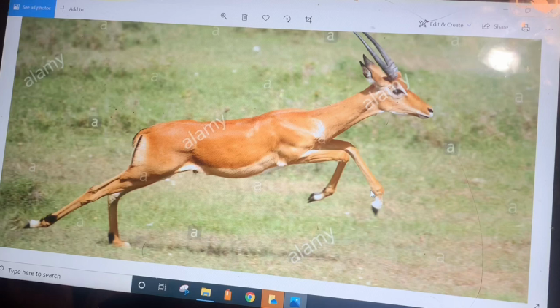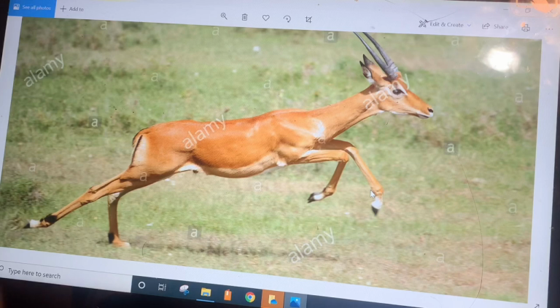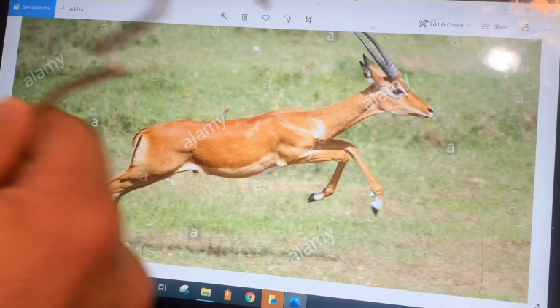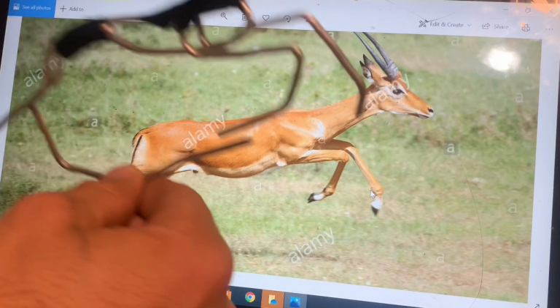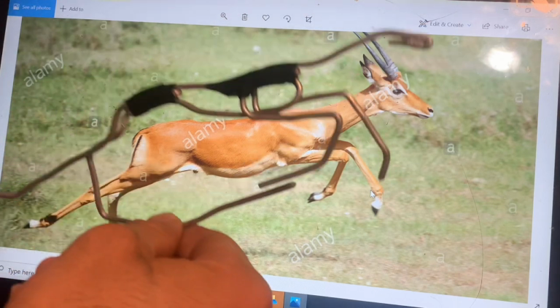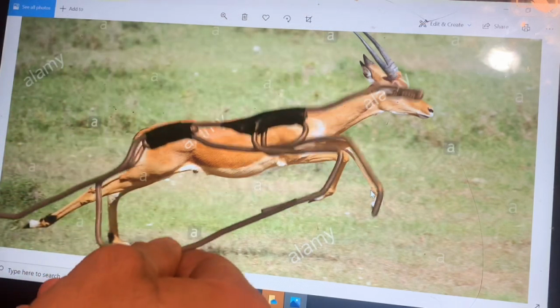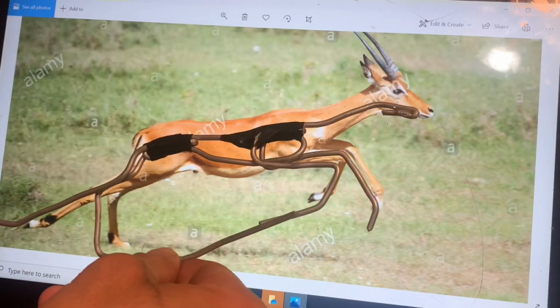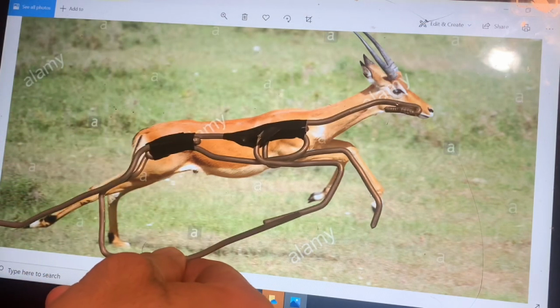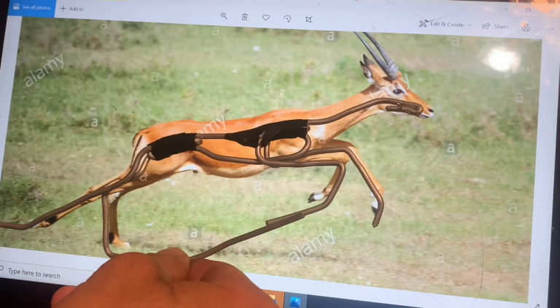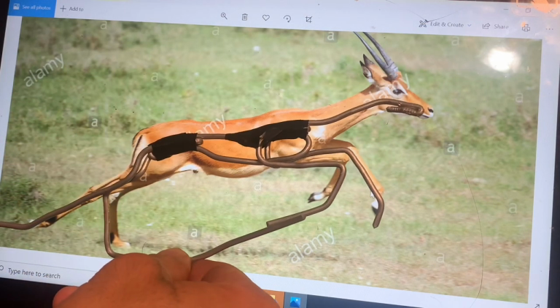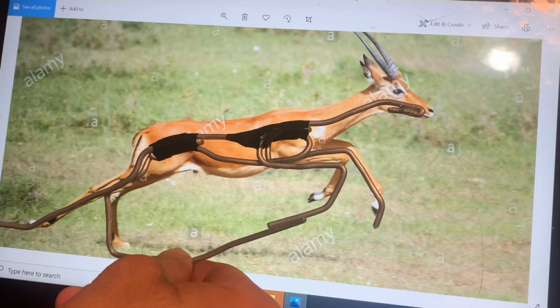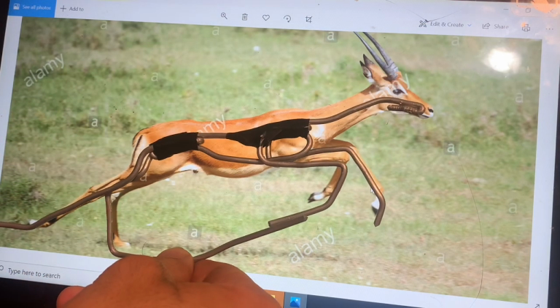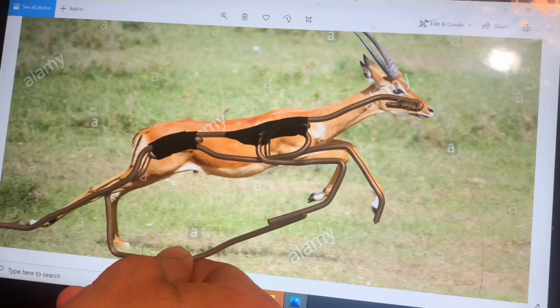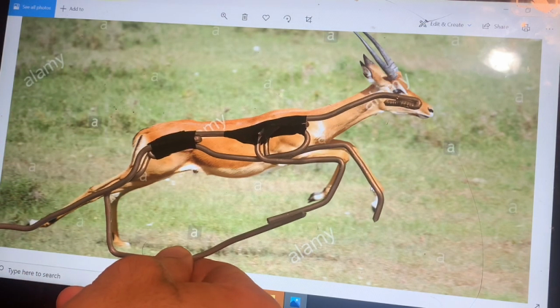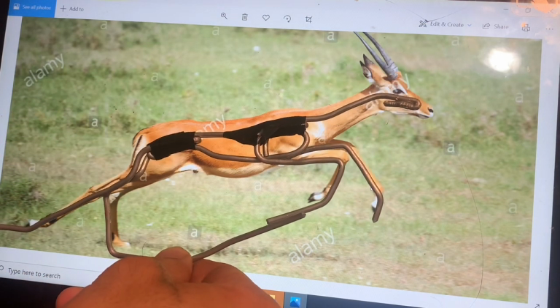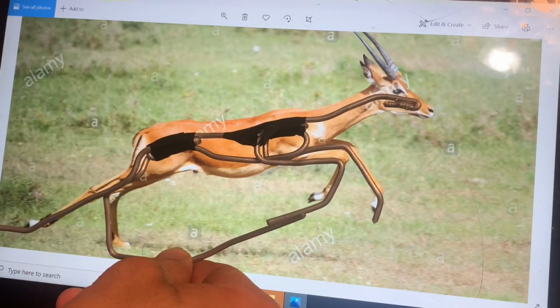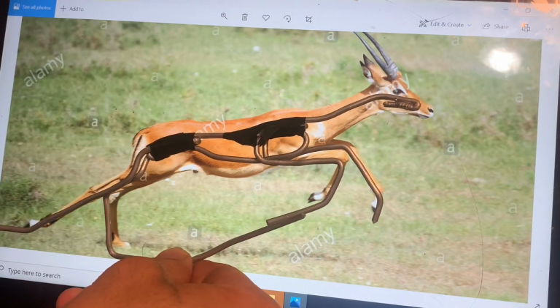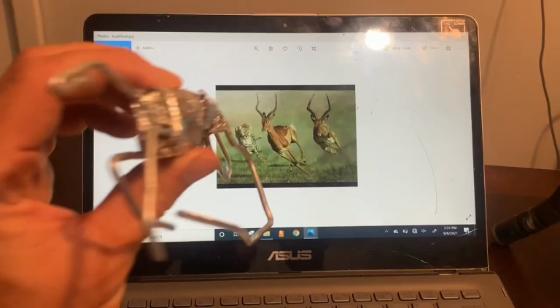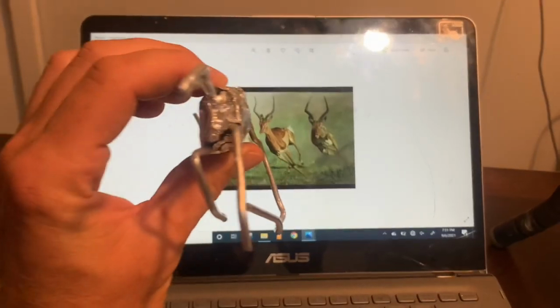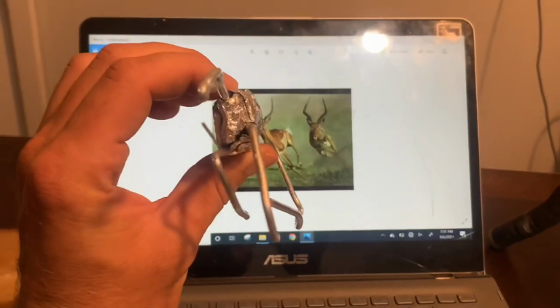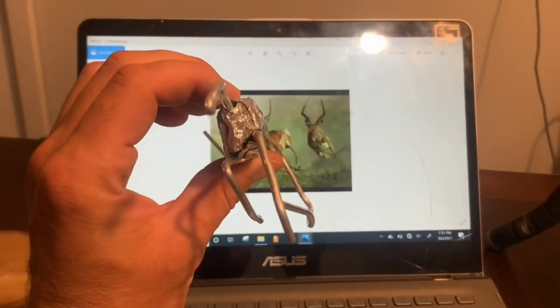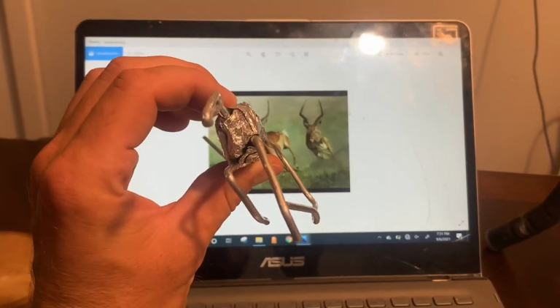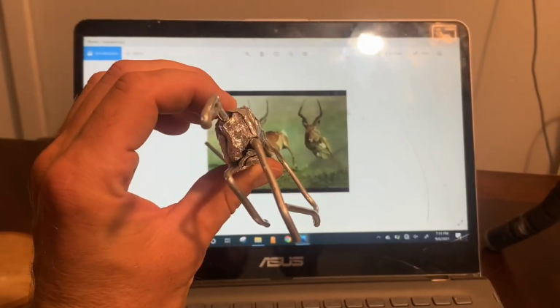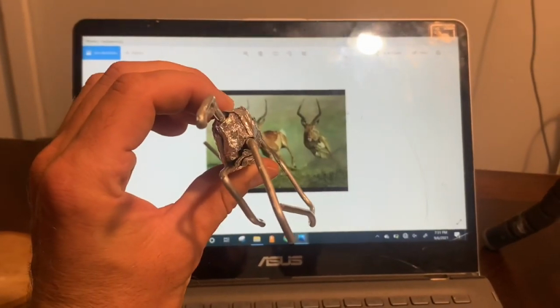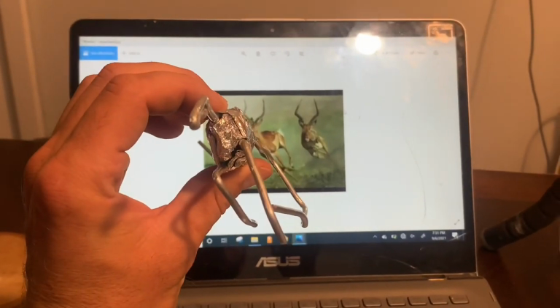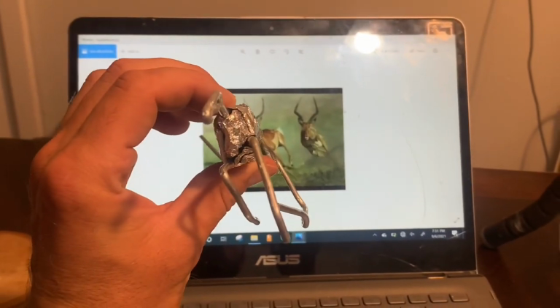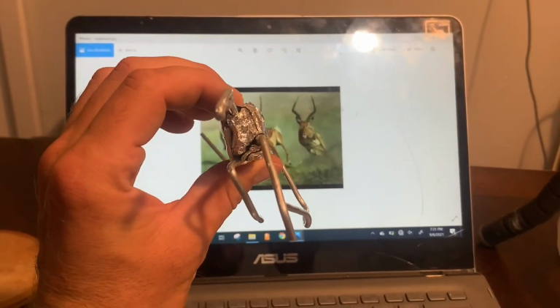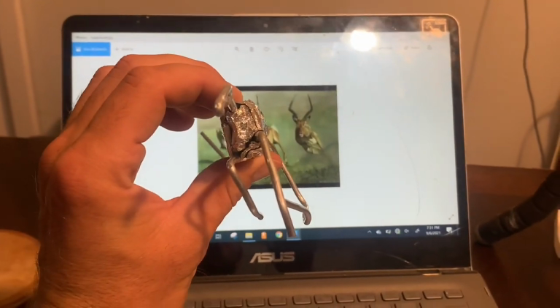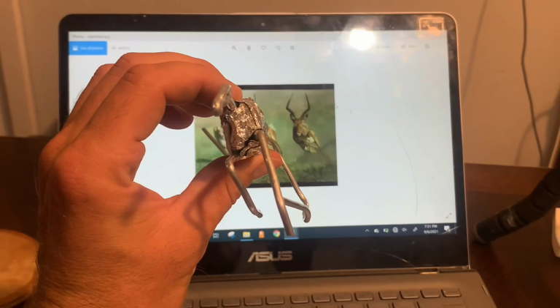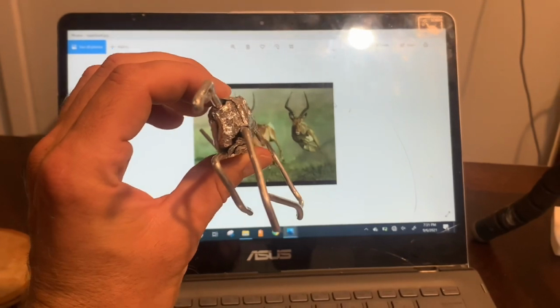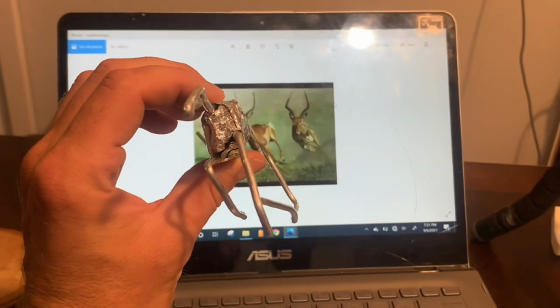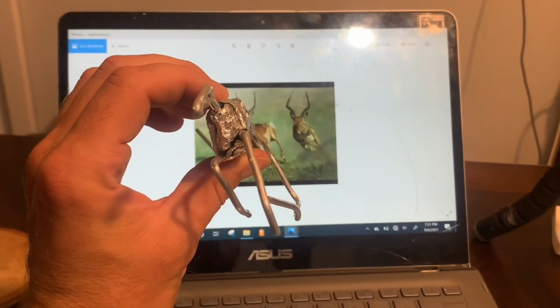Good day everyone. It's been a while since I've sculpted anything, so let's sculpt a running impala.